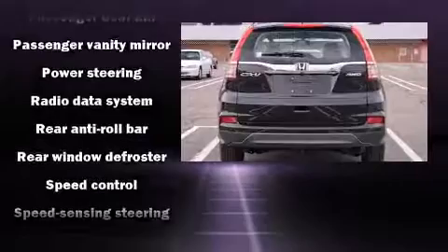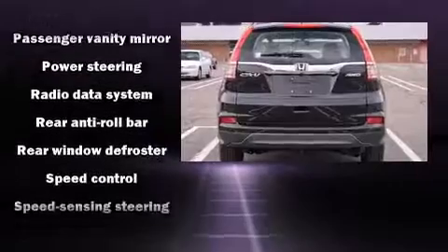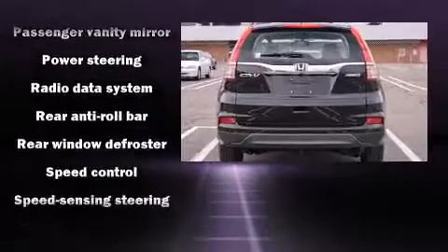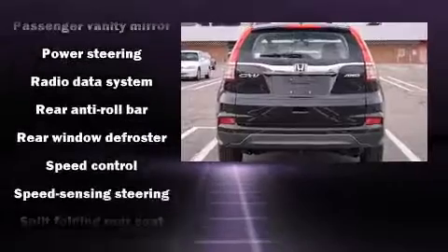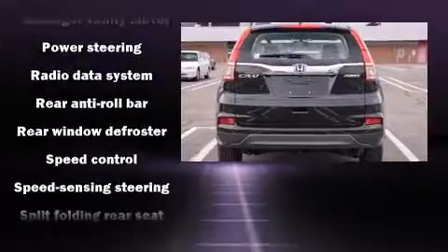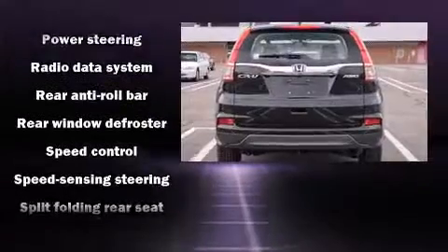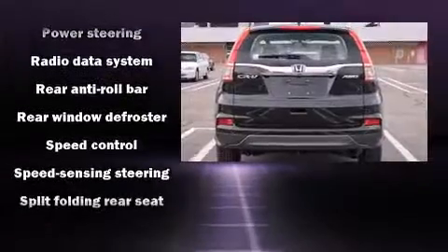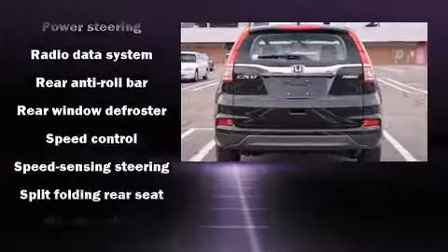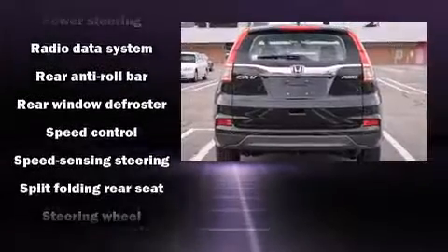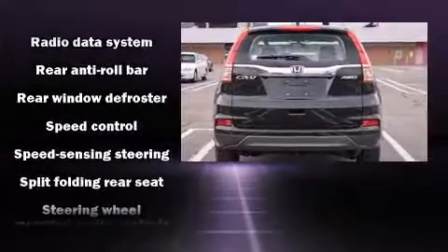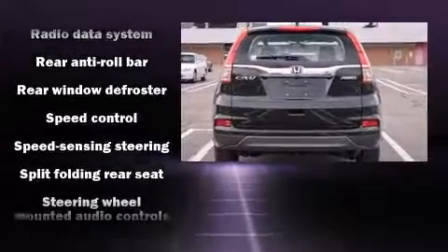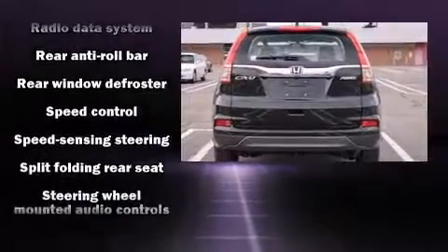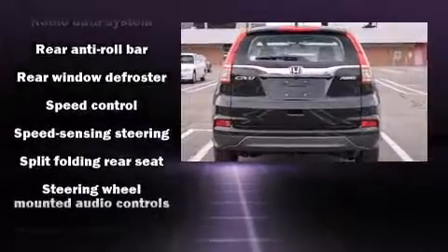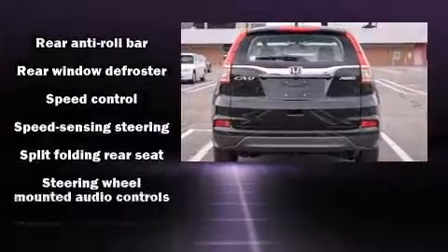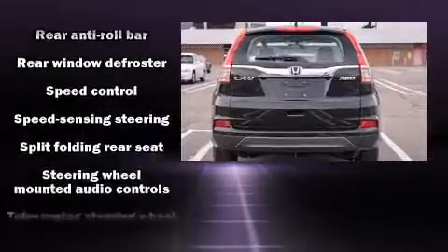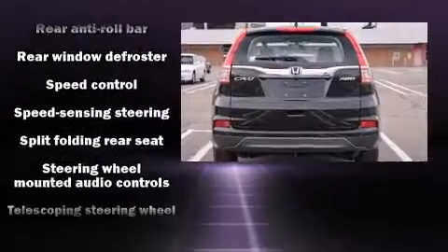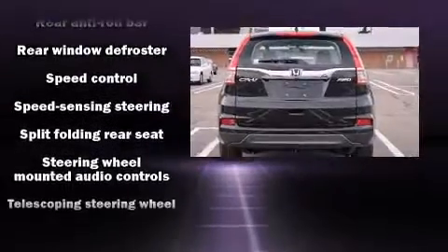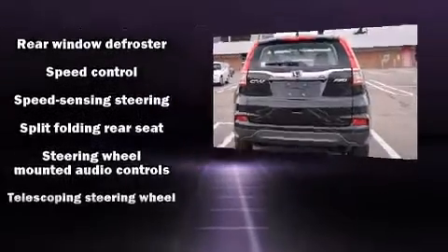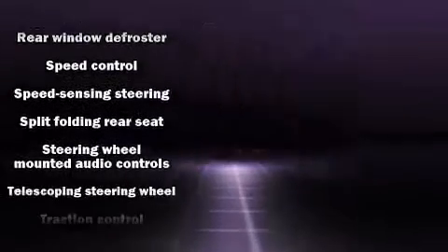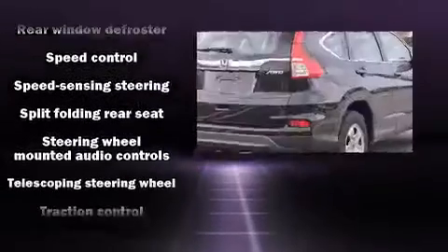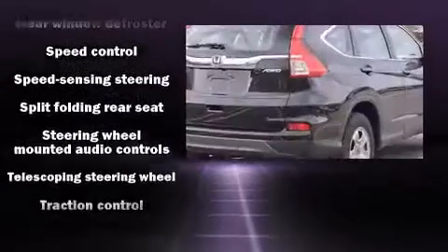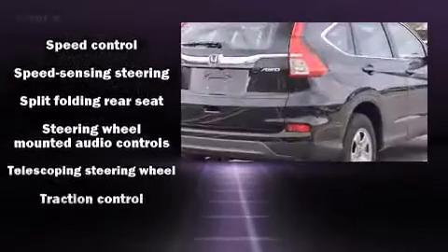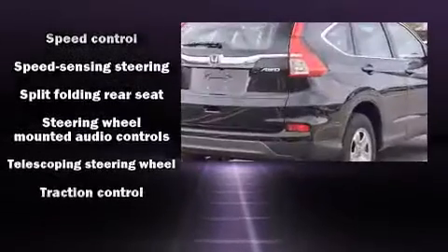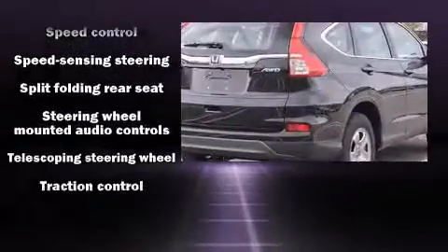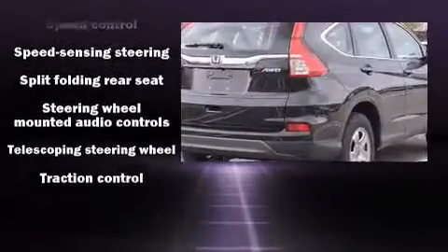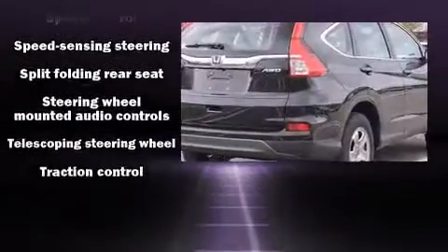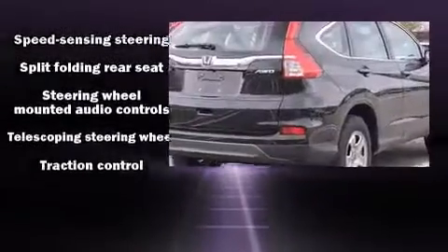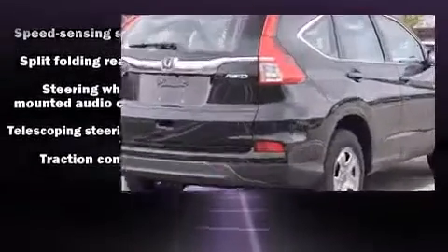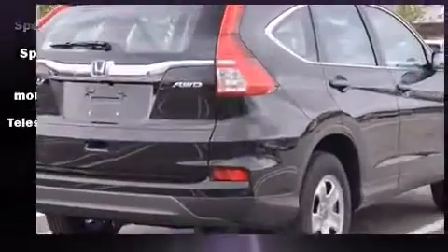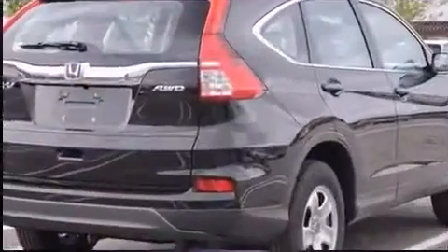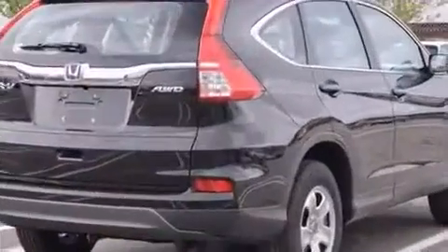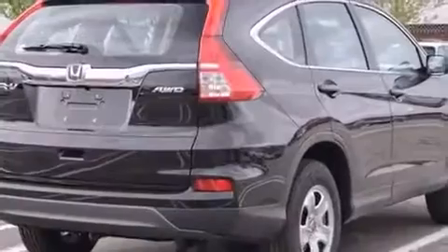Take assurance in inside curtain airbags, providing head protection in the event of a severe collision.